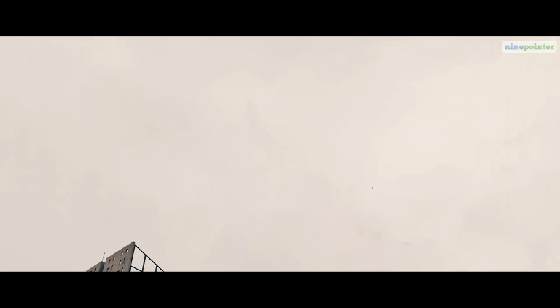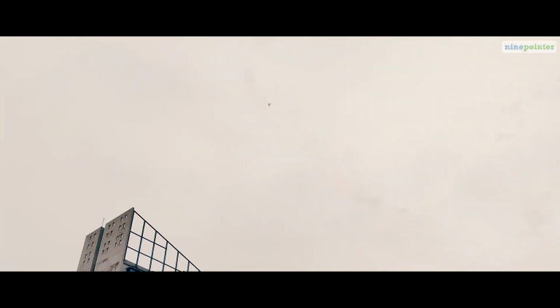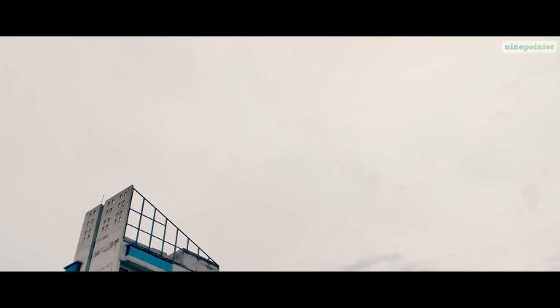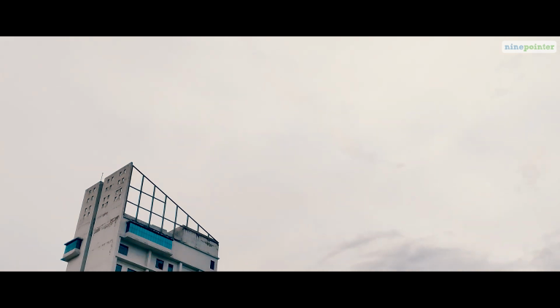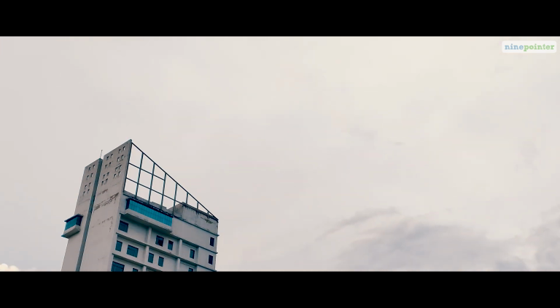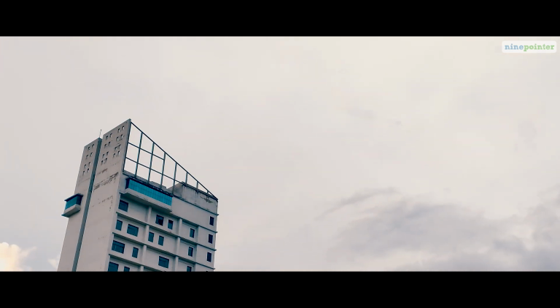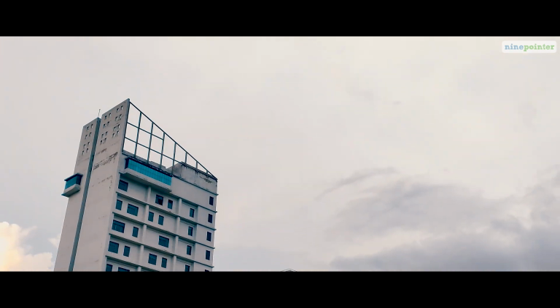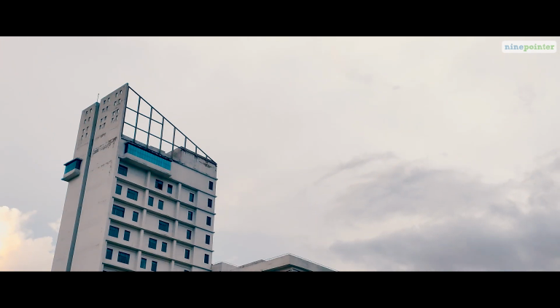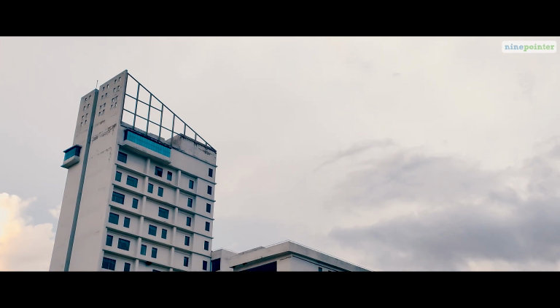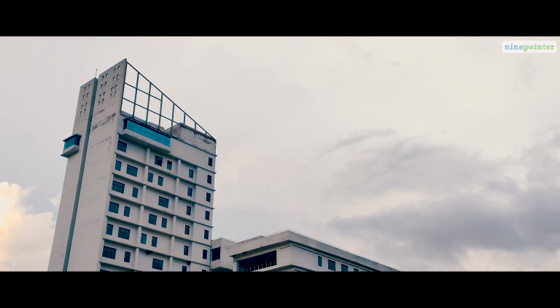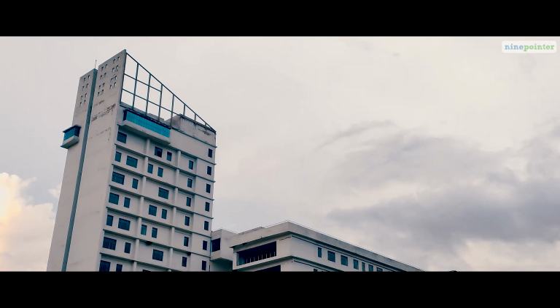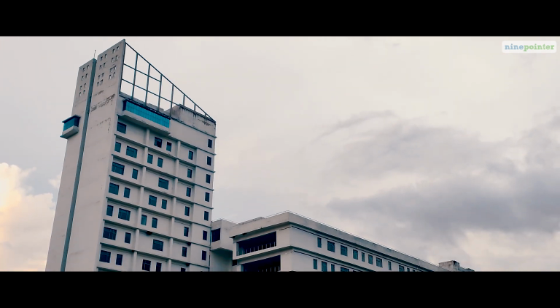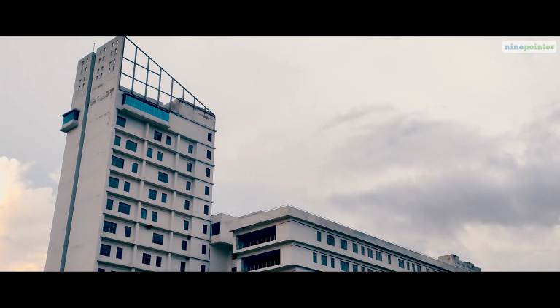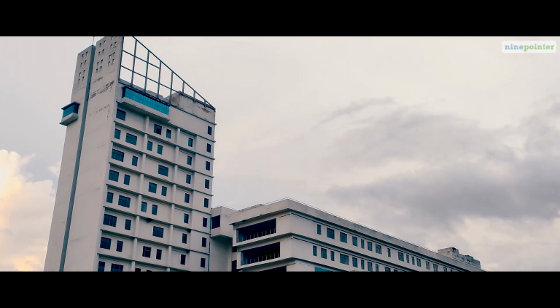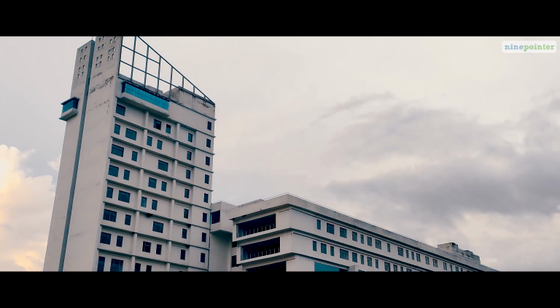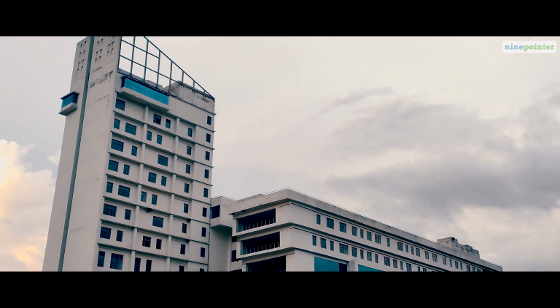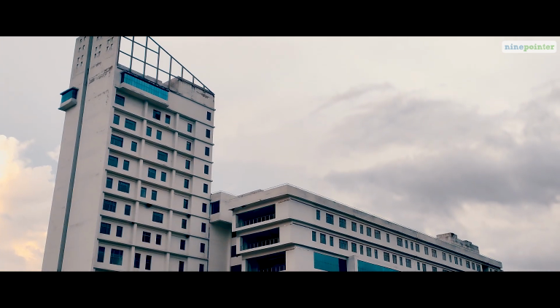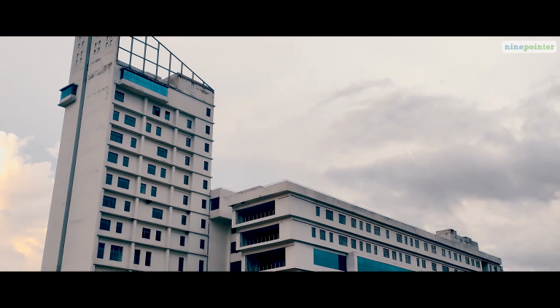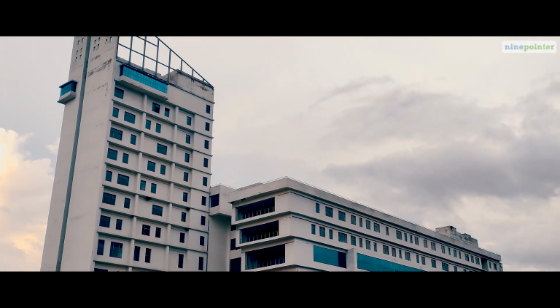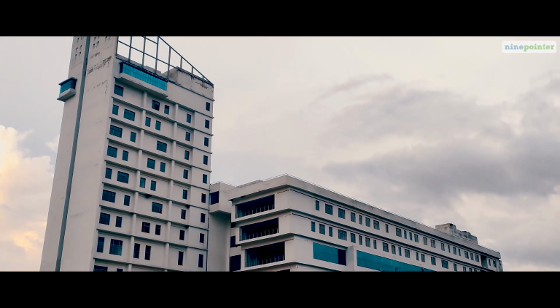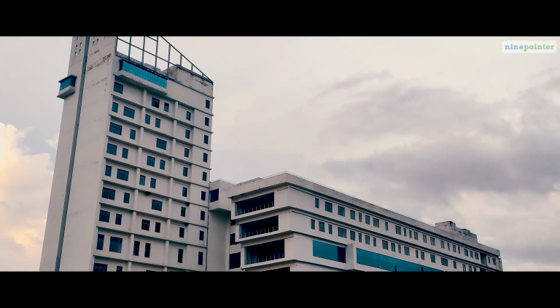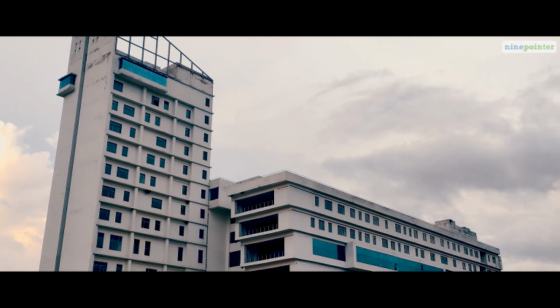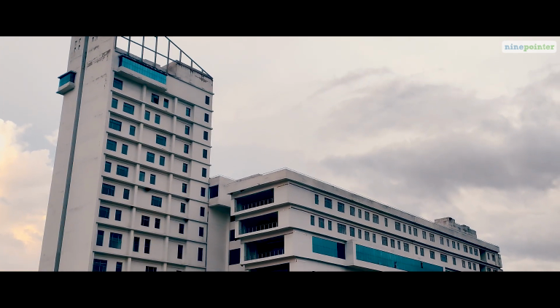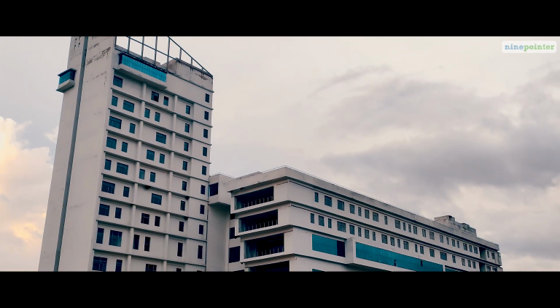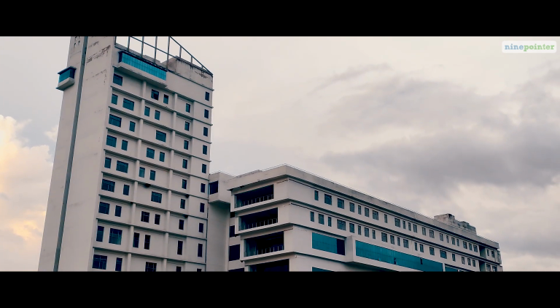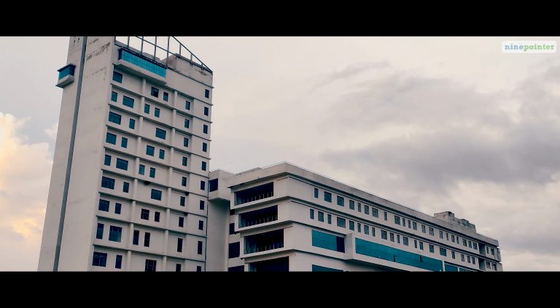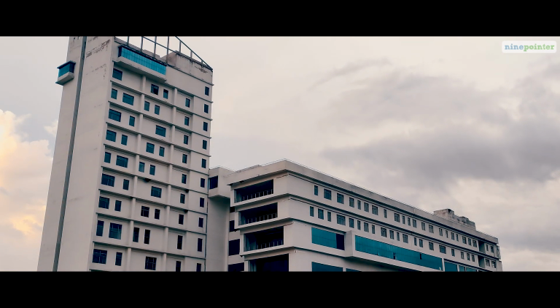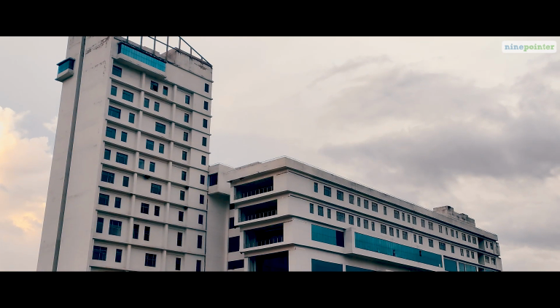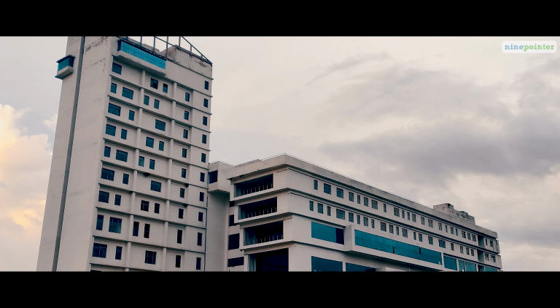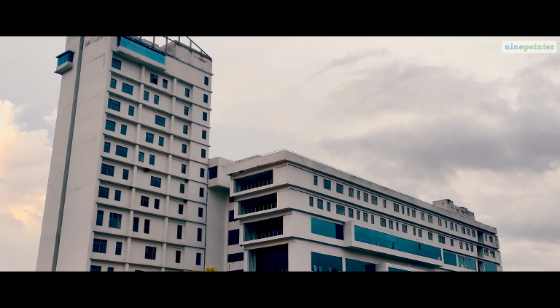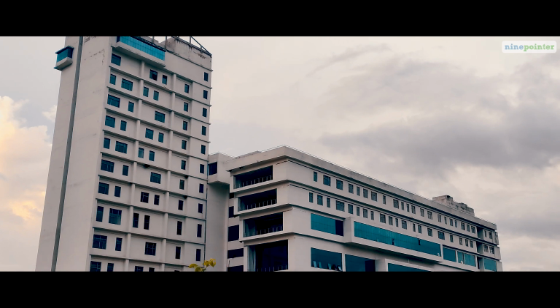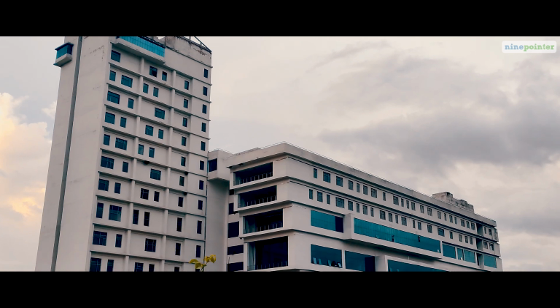The majestic Golden Jubilee Building, the crown of NITR, carries out the administrative functioning of the institute.